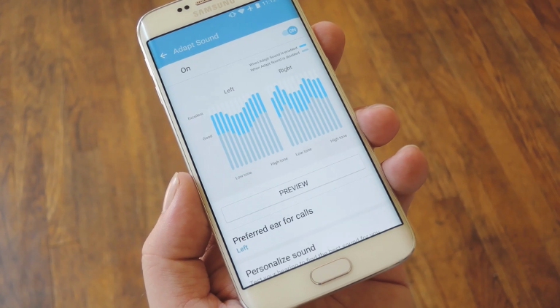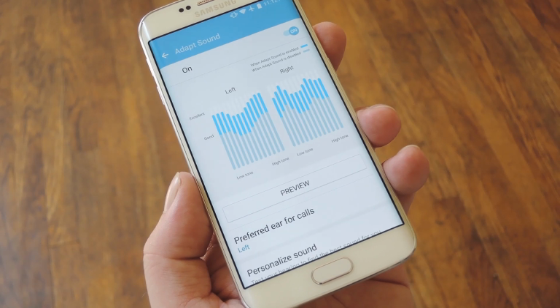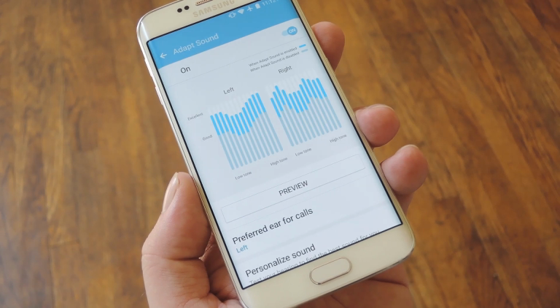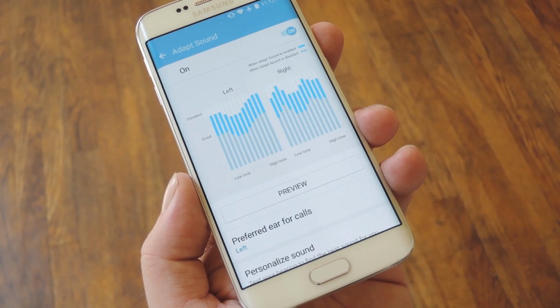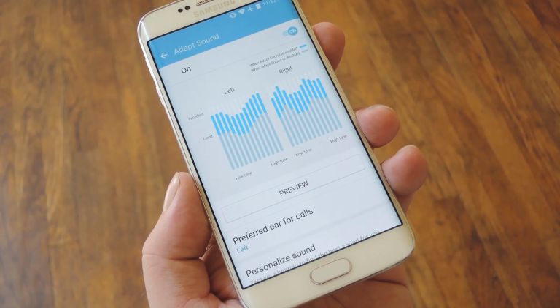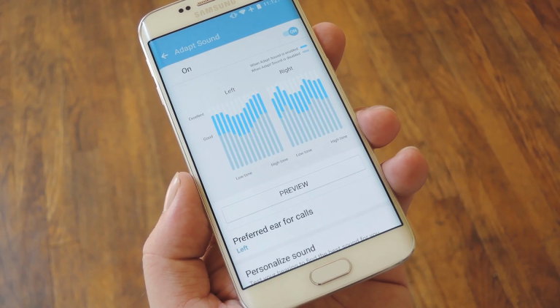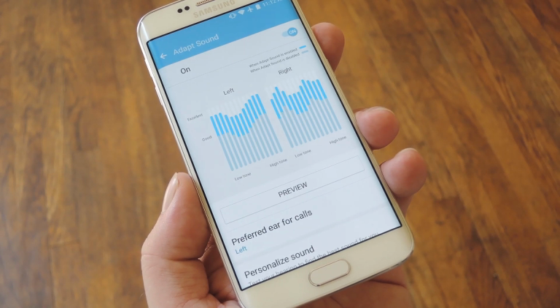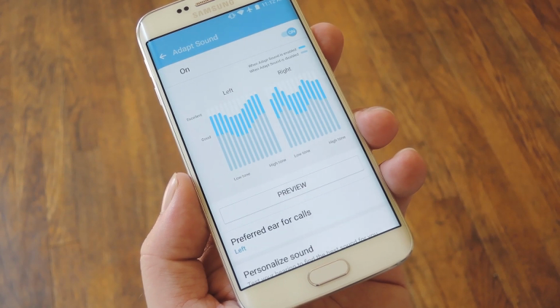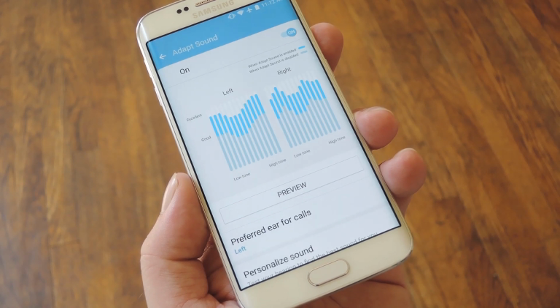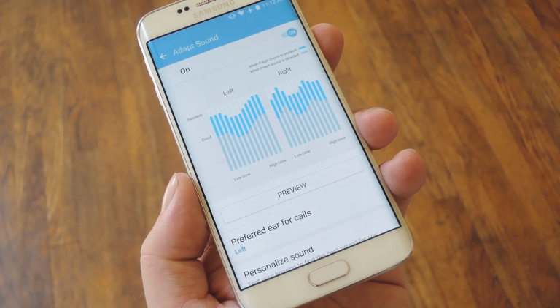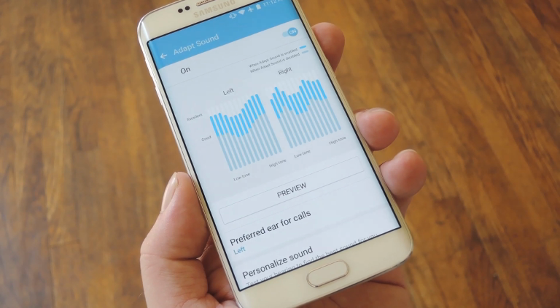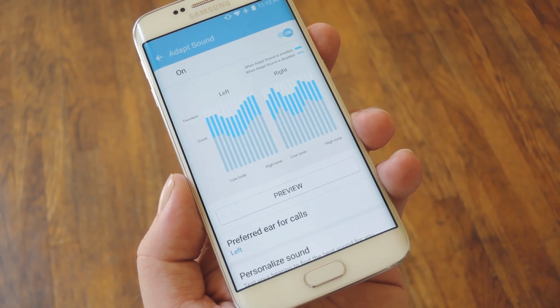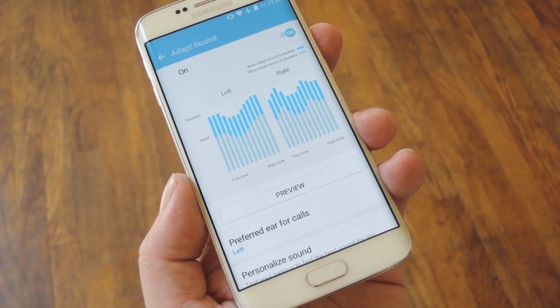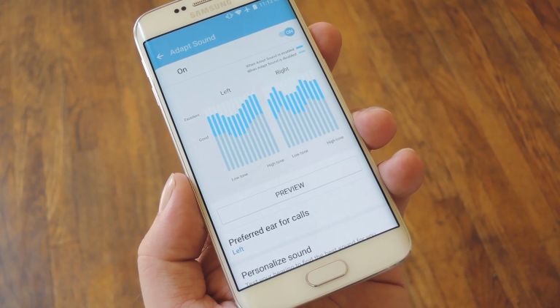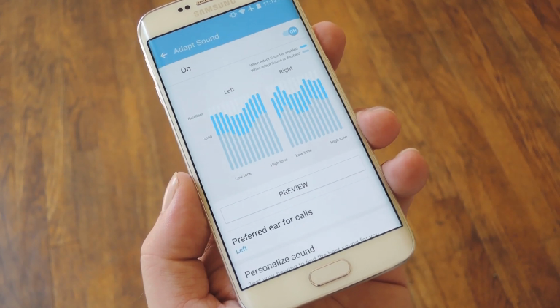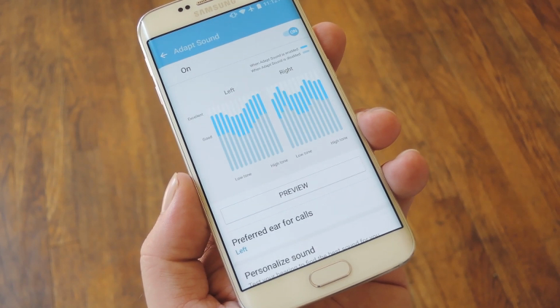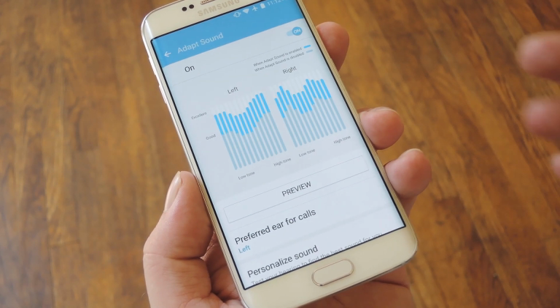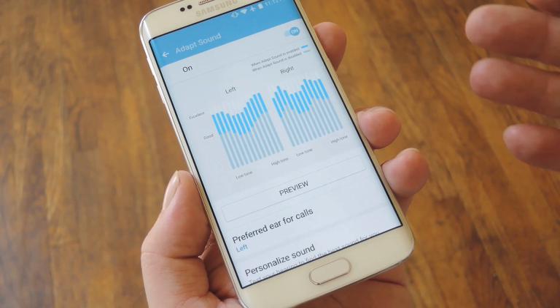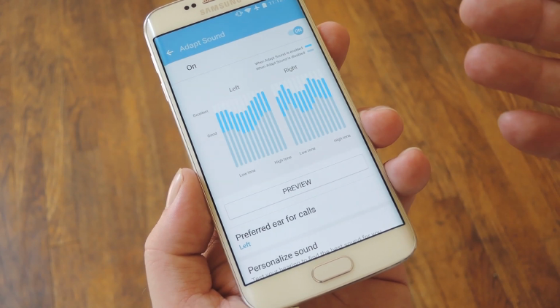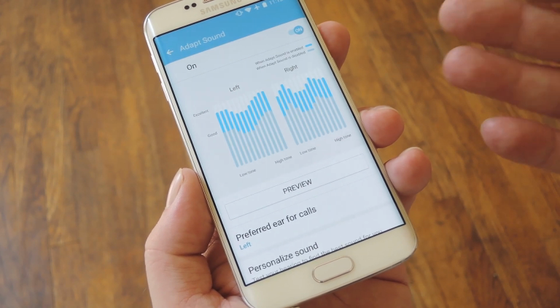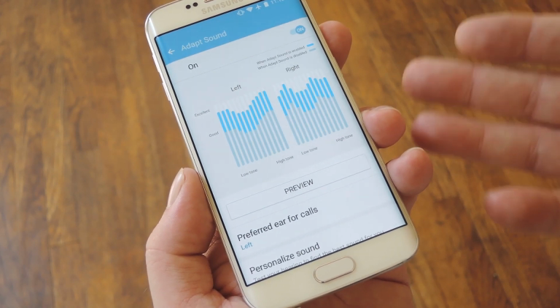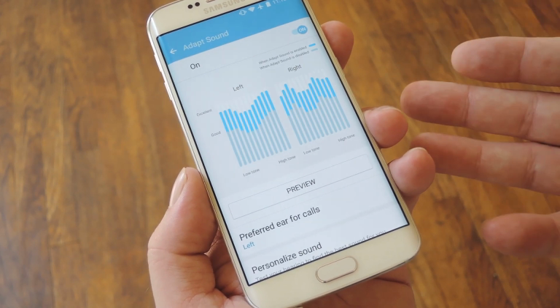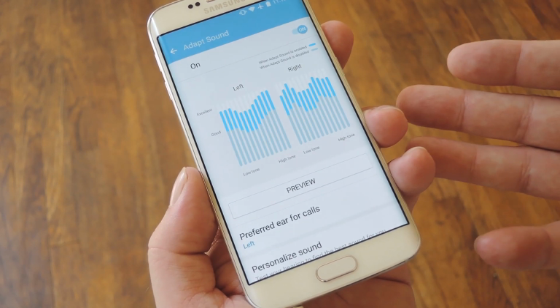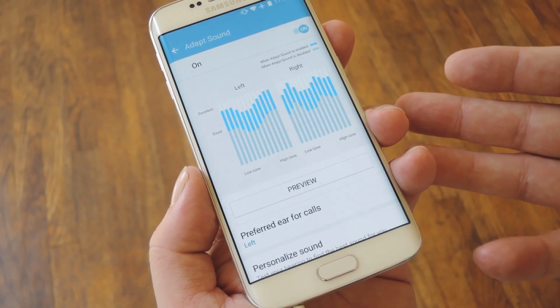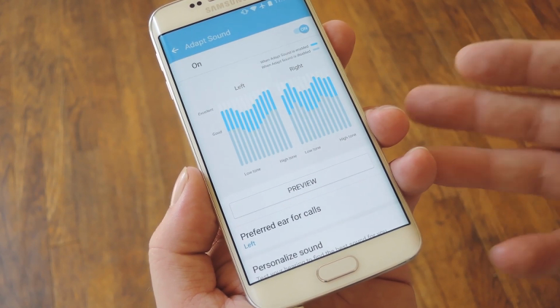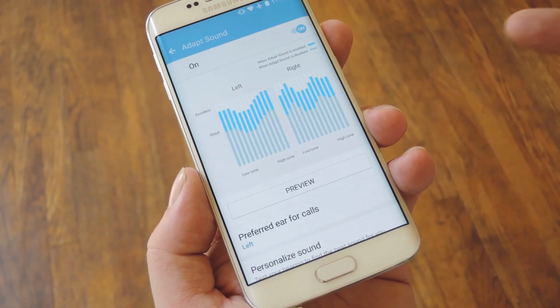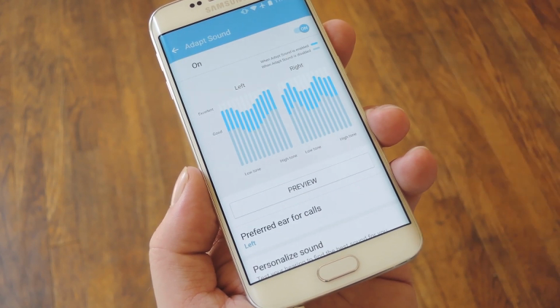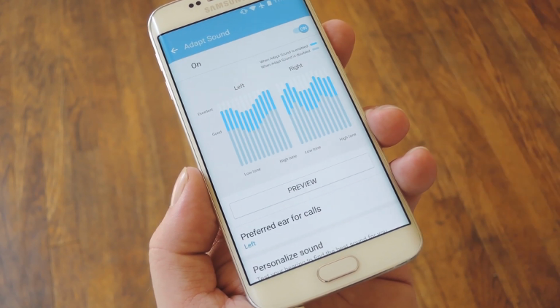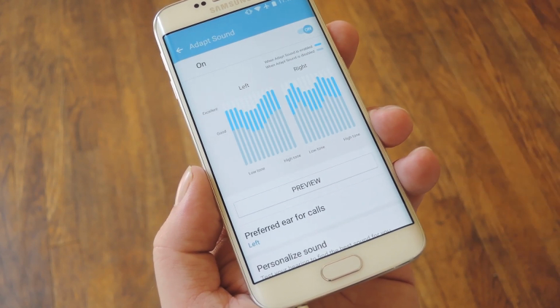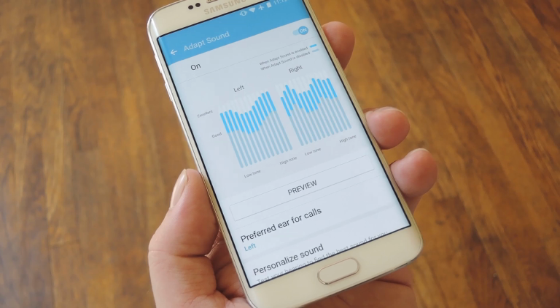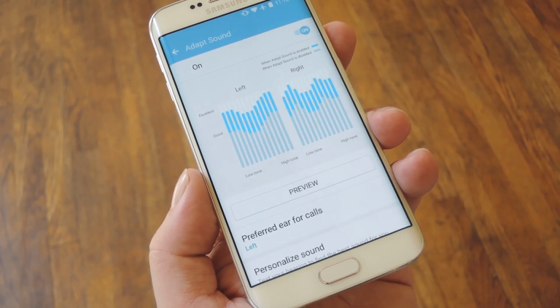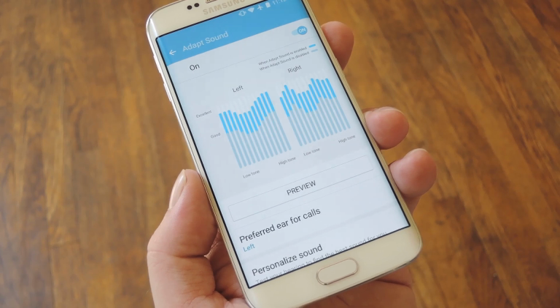Hey, what's up everybody? It's Dallas with GadgetHacks, and today I'm going to show you how to get personalized sound quality on your Galaxy device.